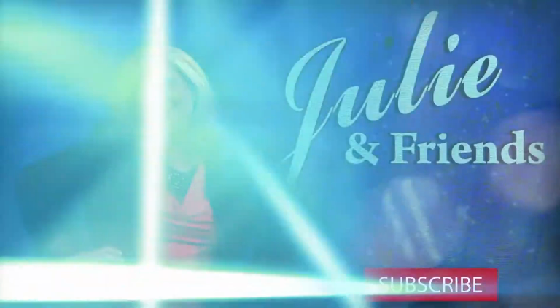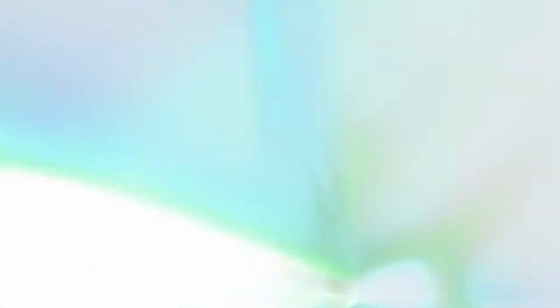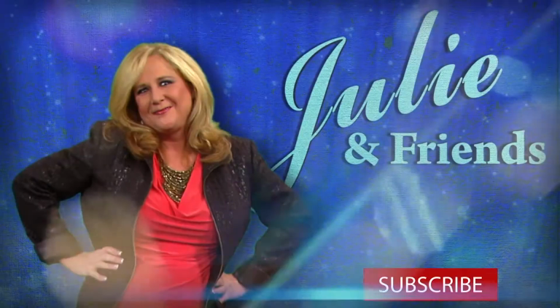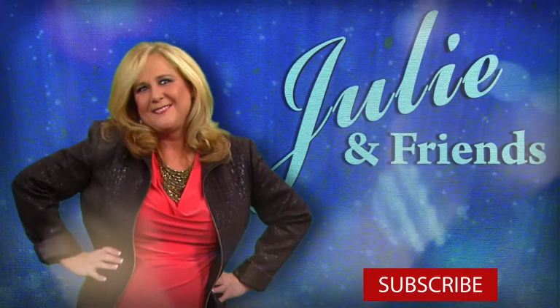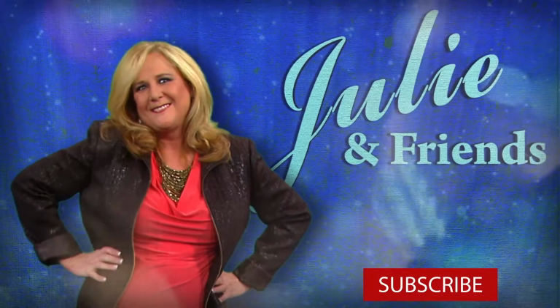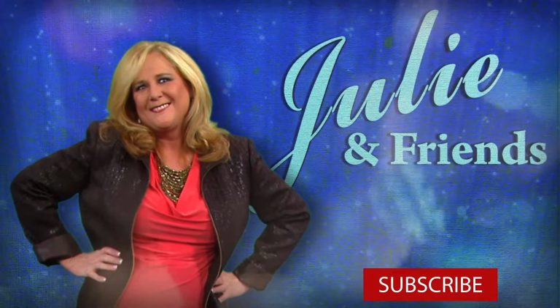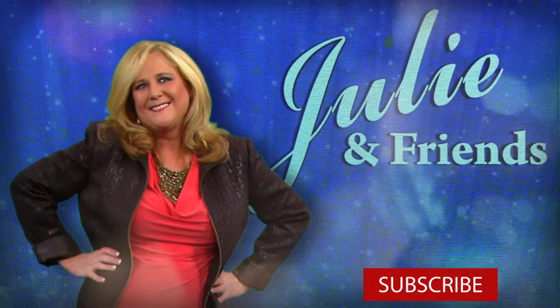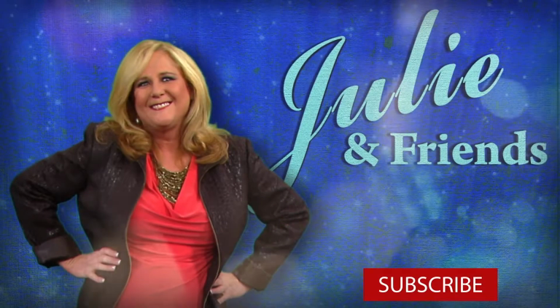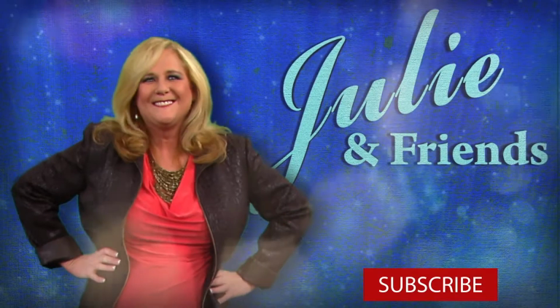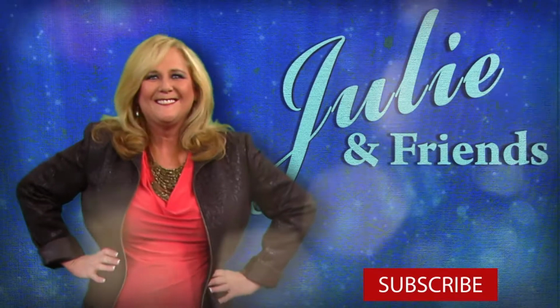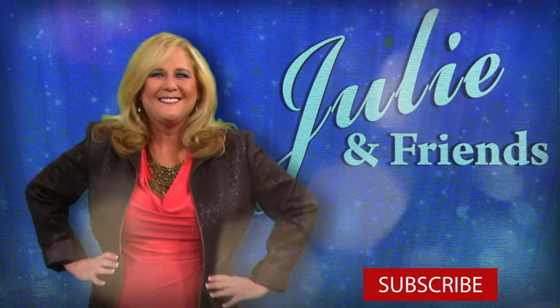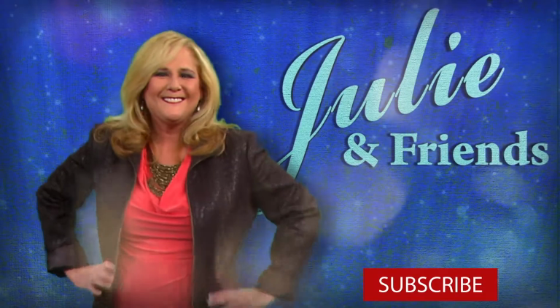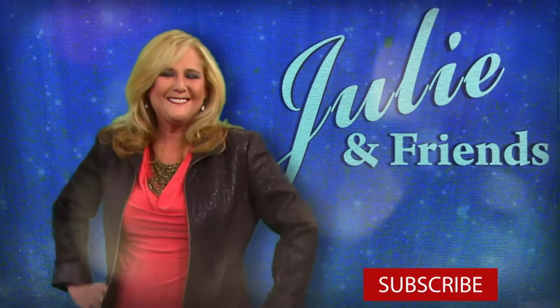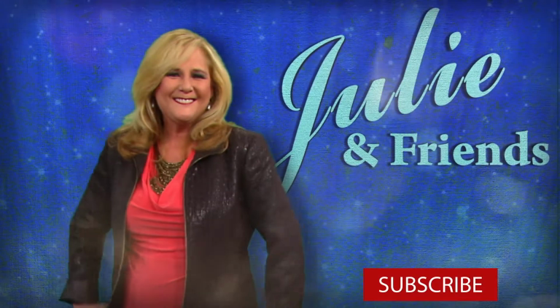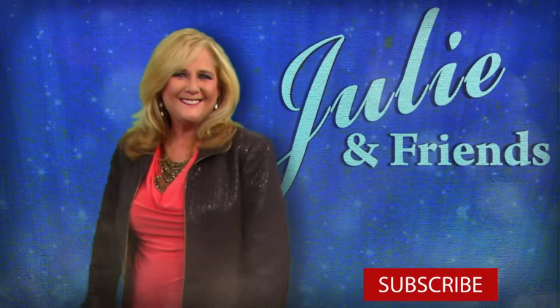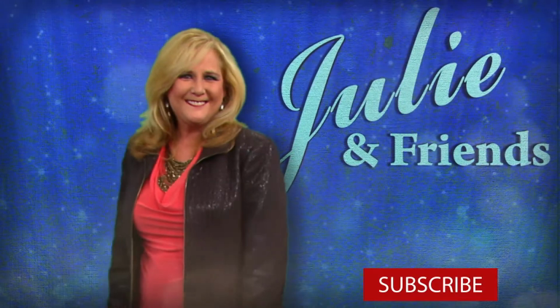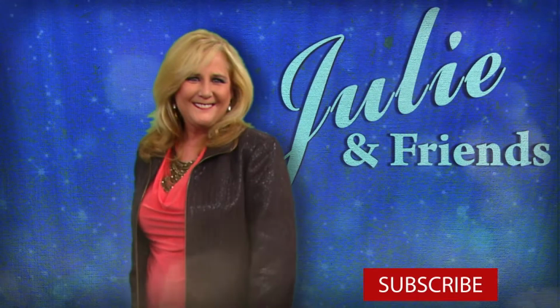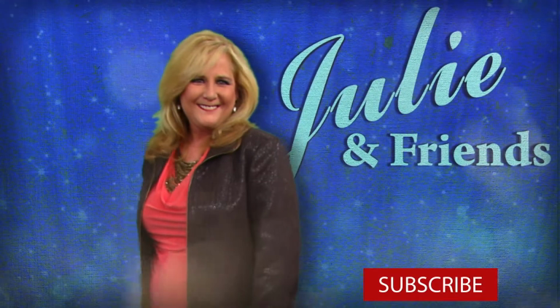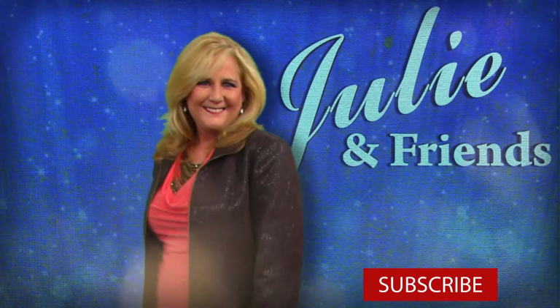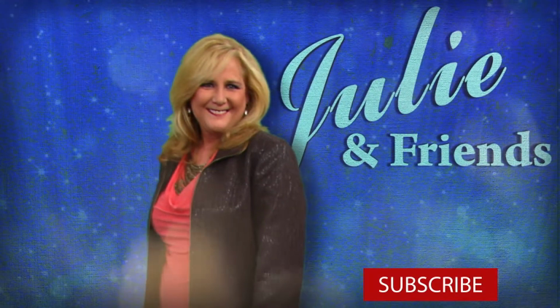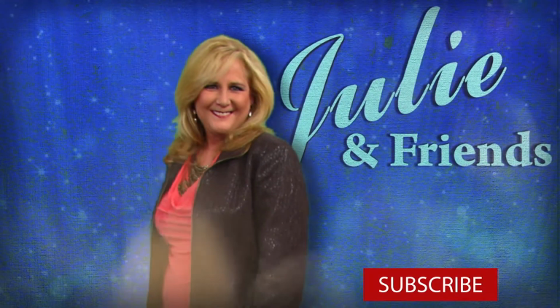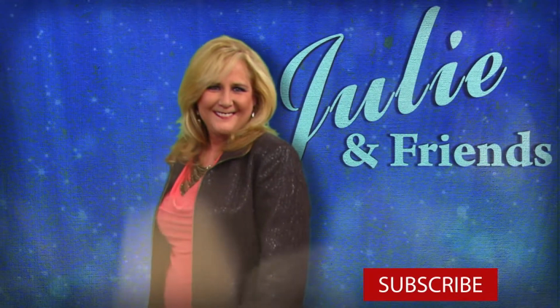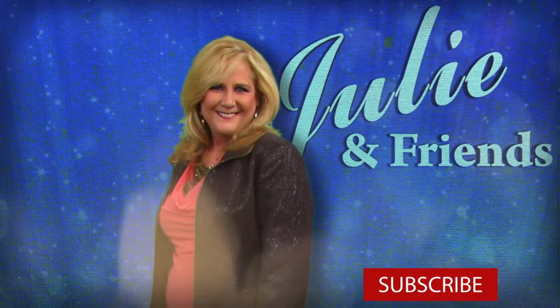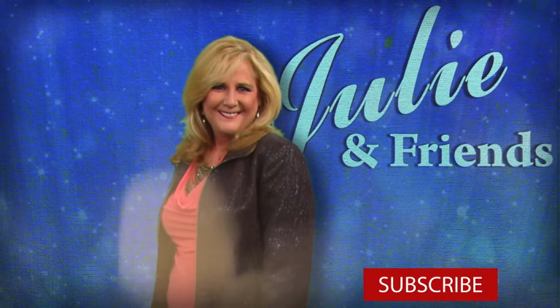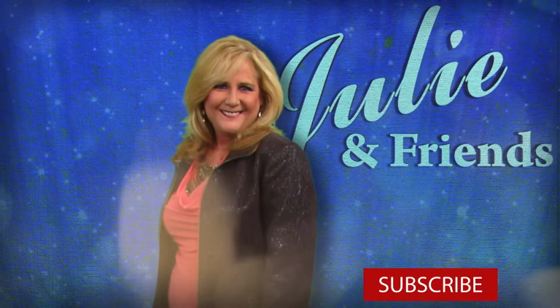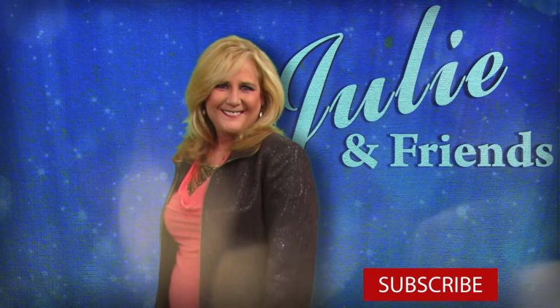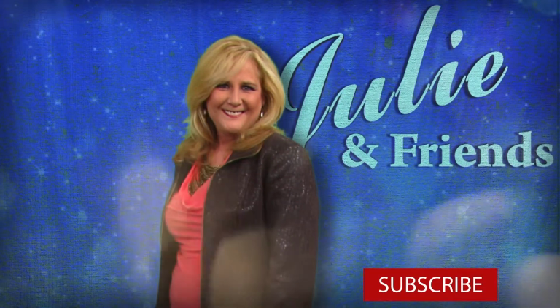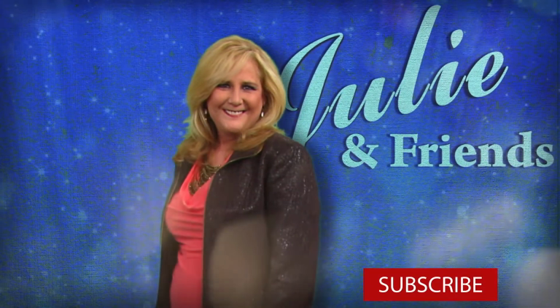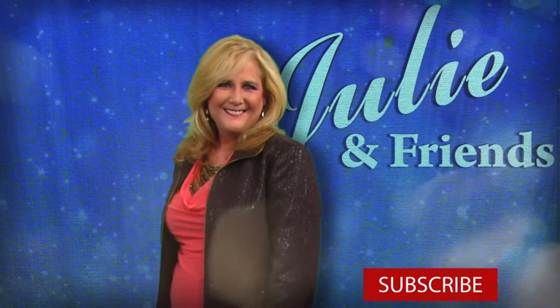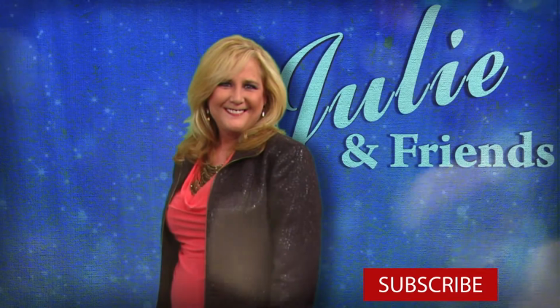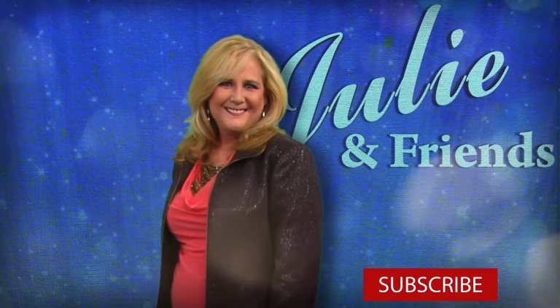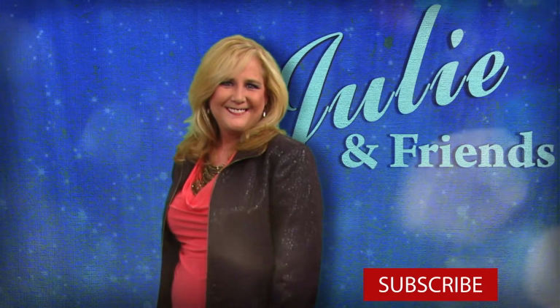Make sure to comment and like below, hit that subscribe button for more content uploaded weekly.